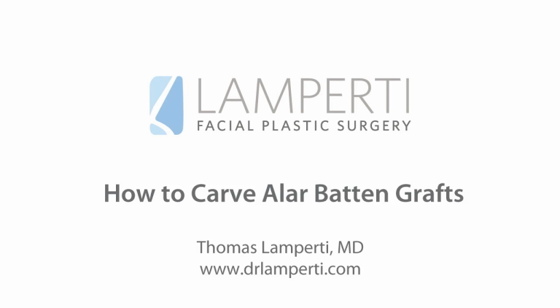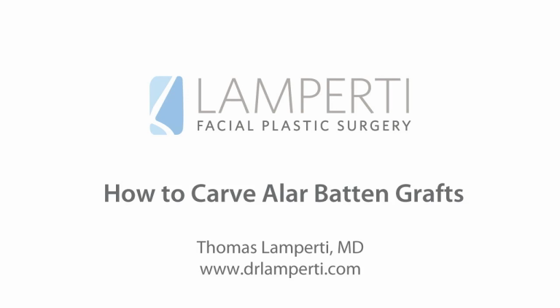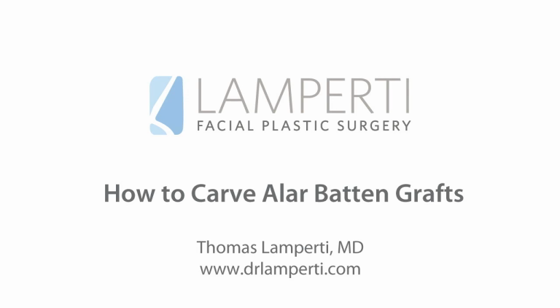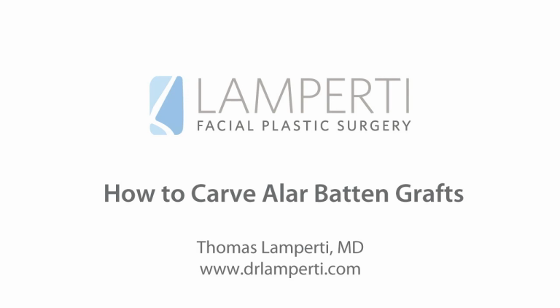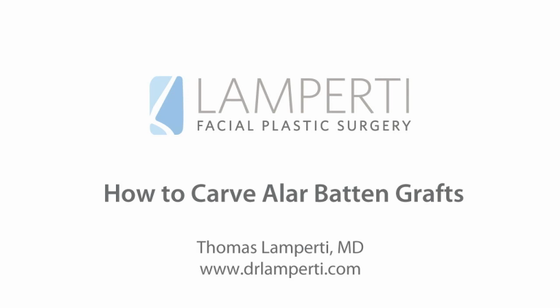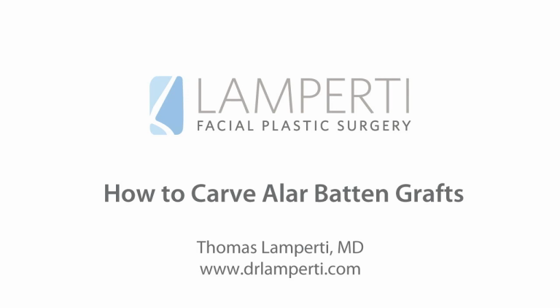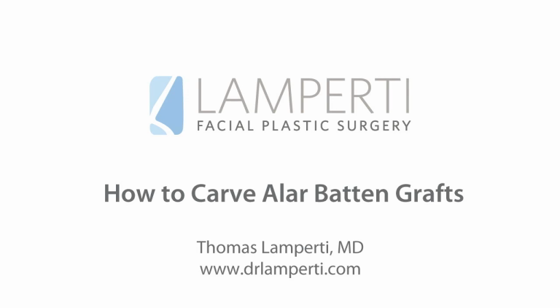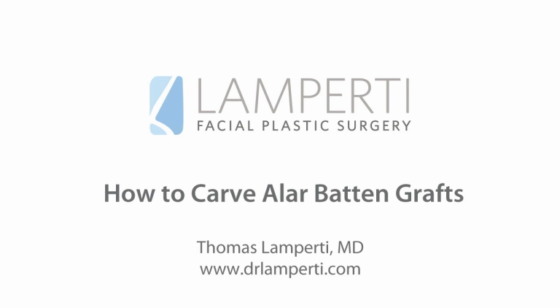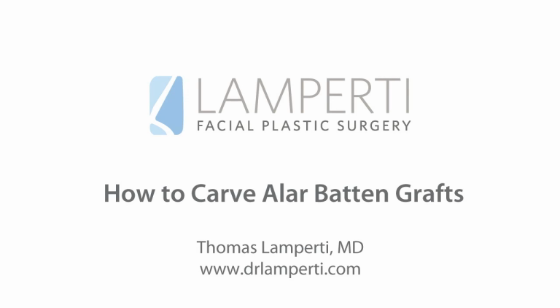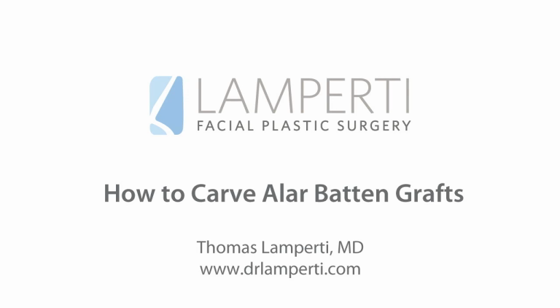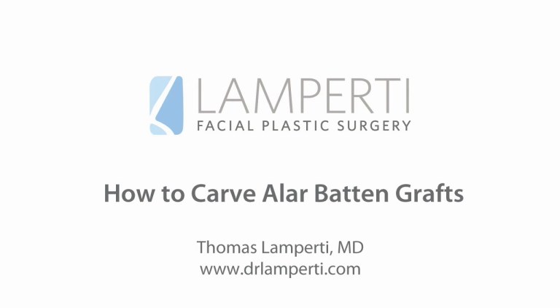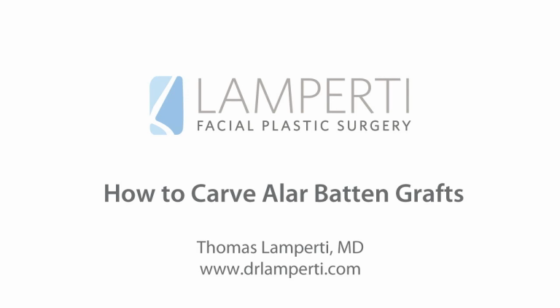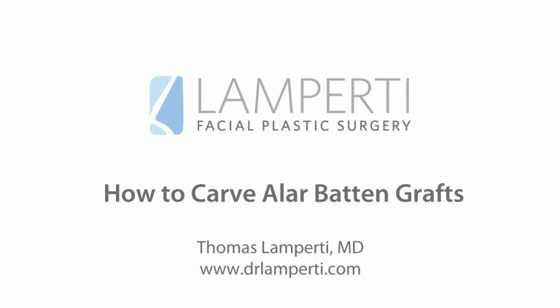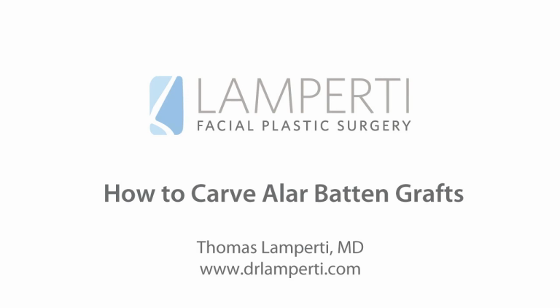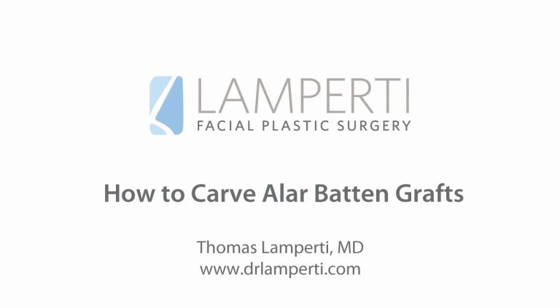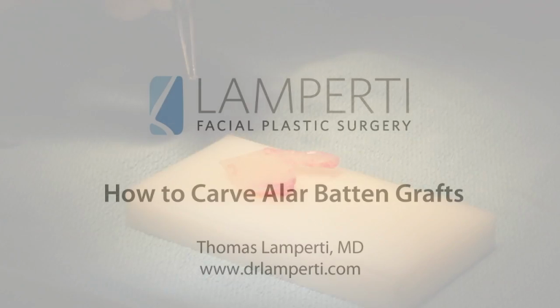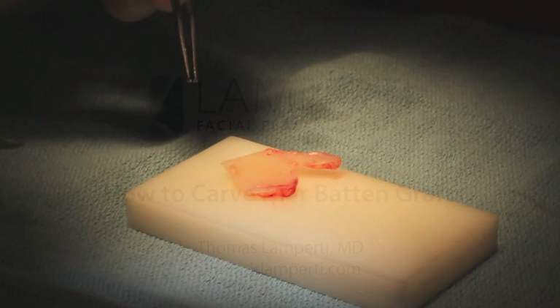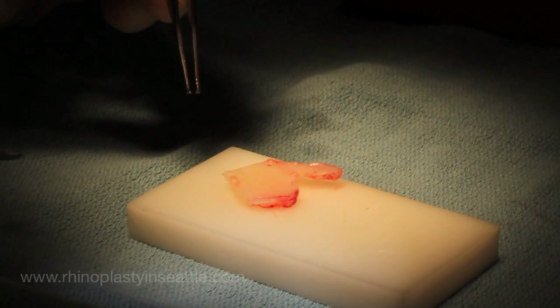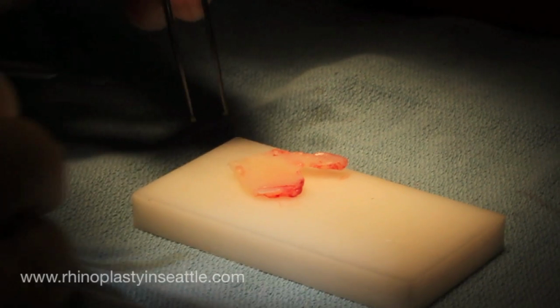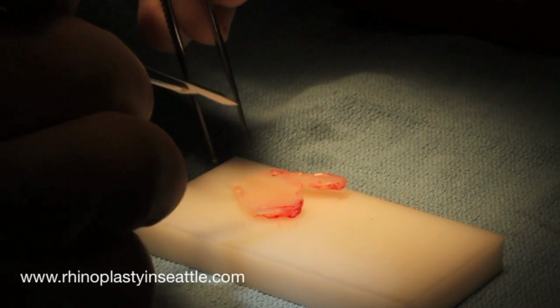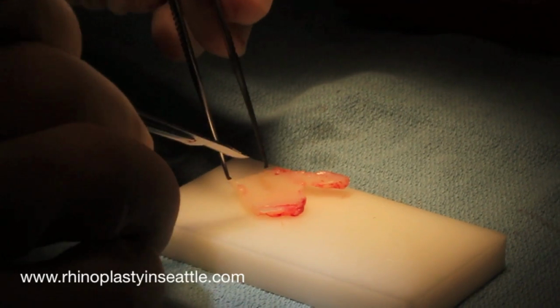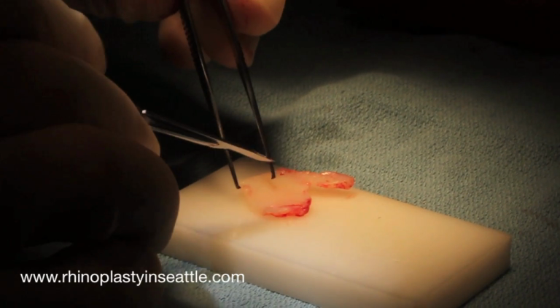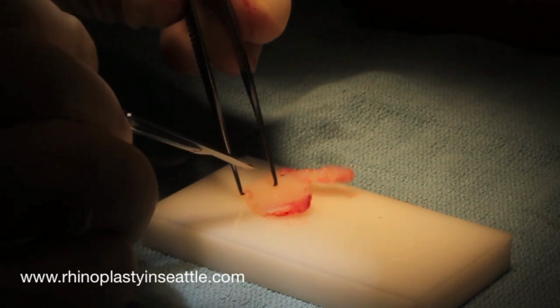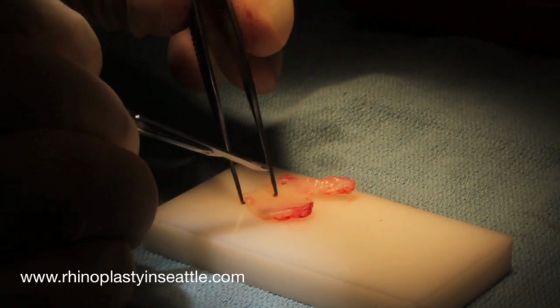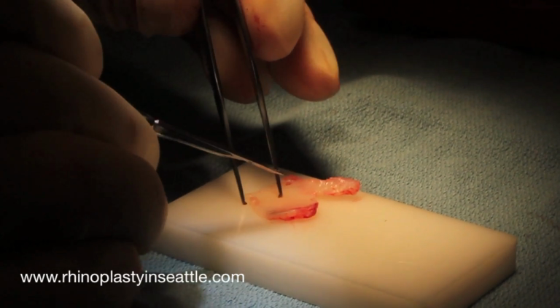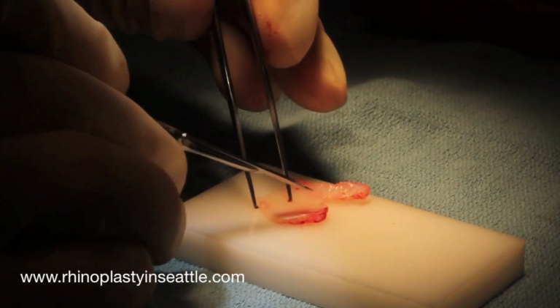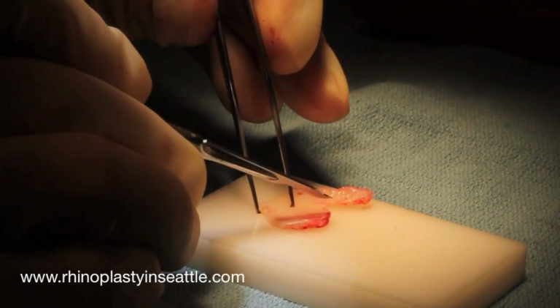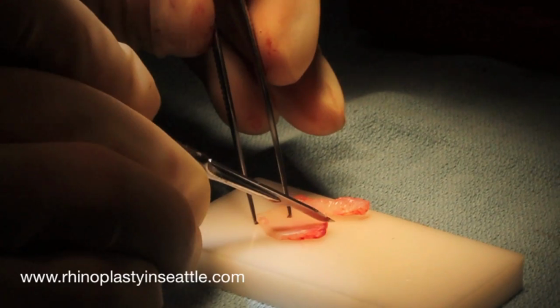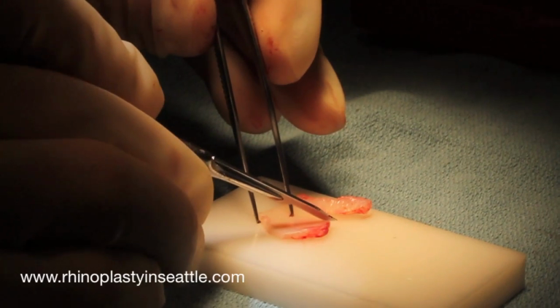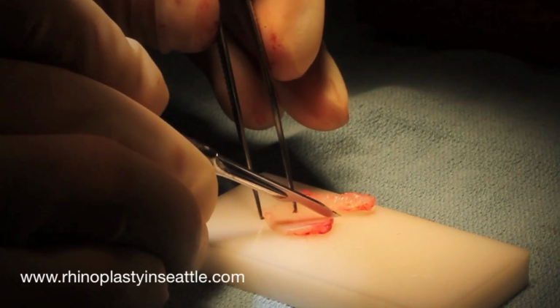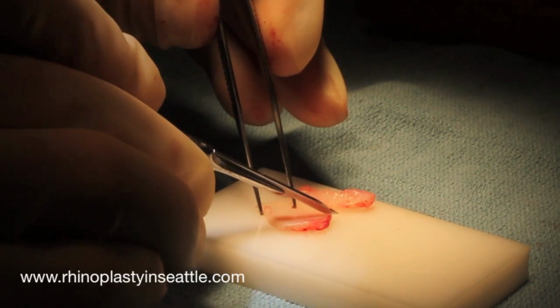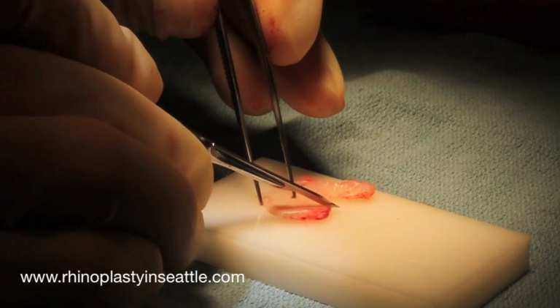This is Seattle Facial Plastic Surgeon, Dr. Thomas Lamperdi. Today I'm here to talk to you about how to carve an alar batten graft.